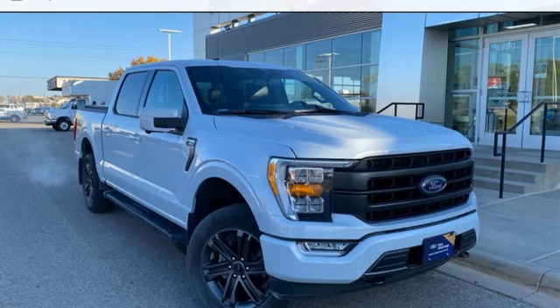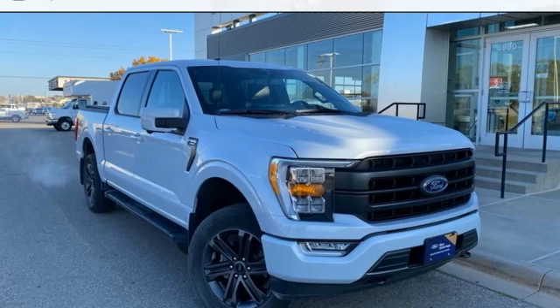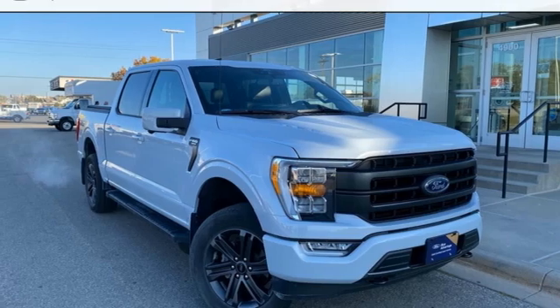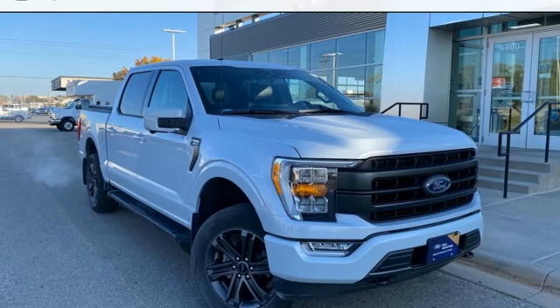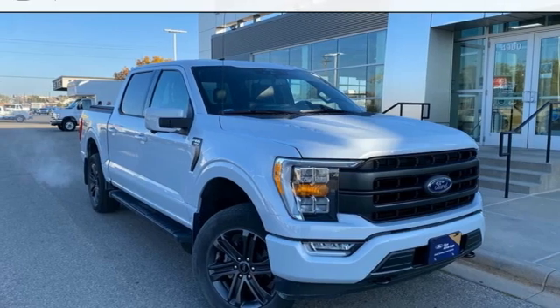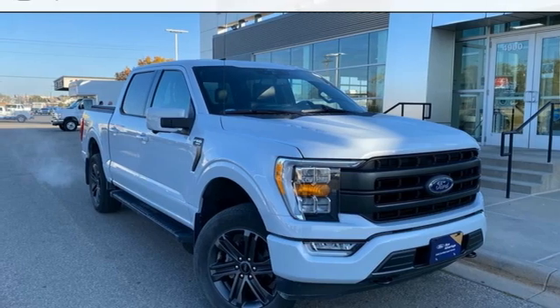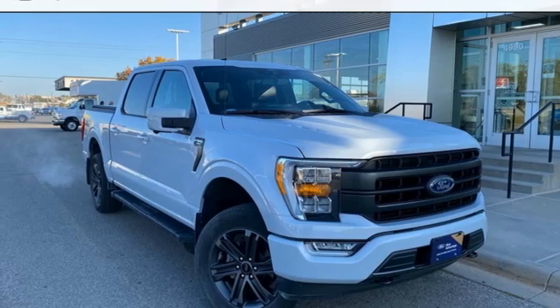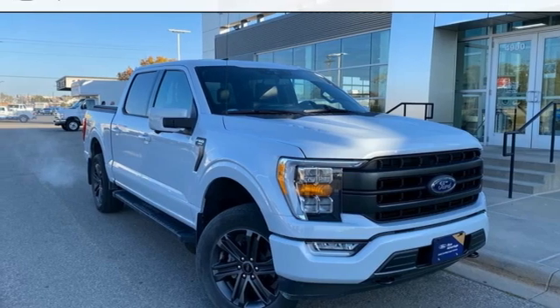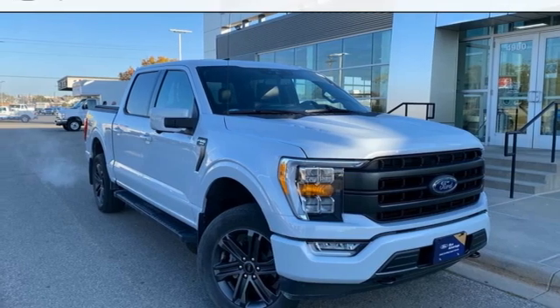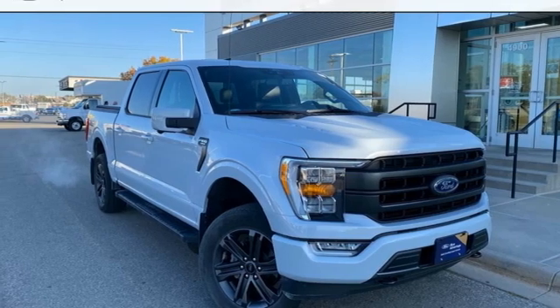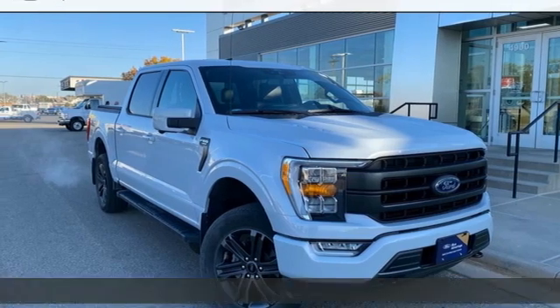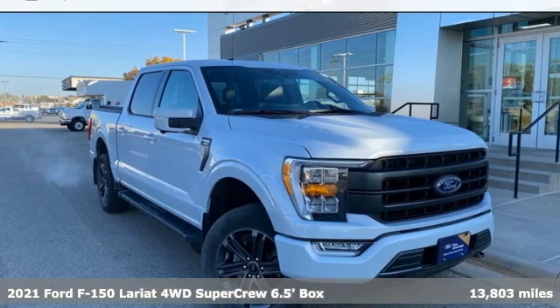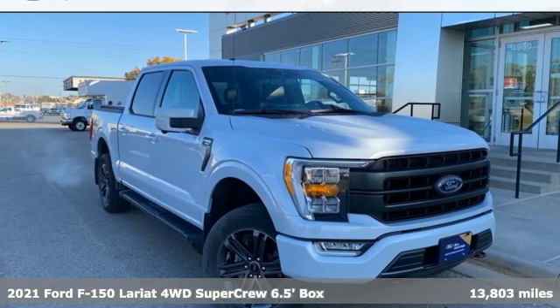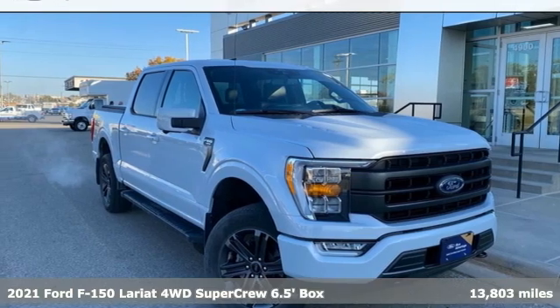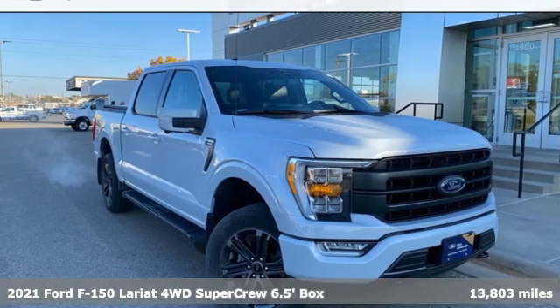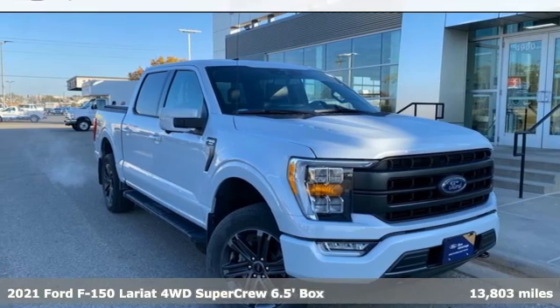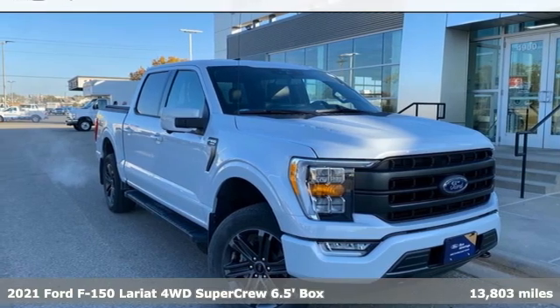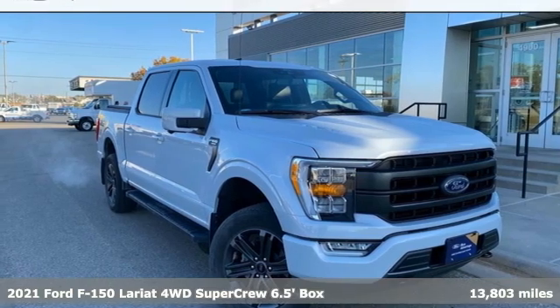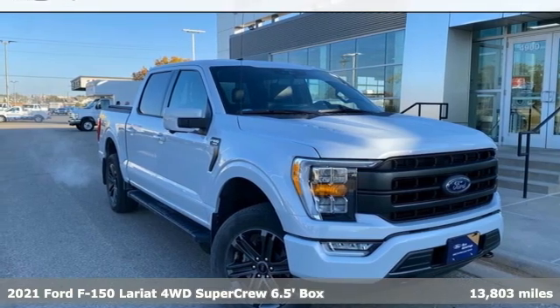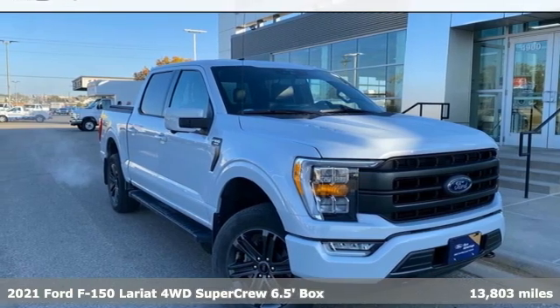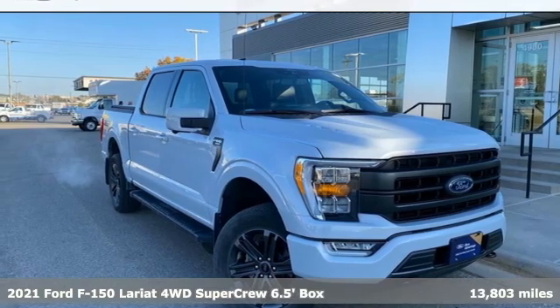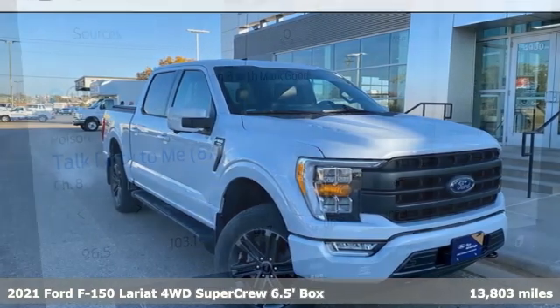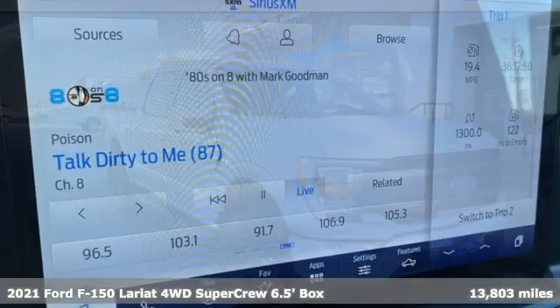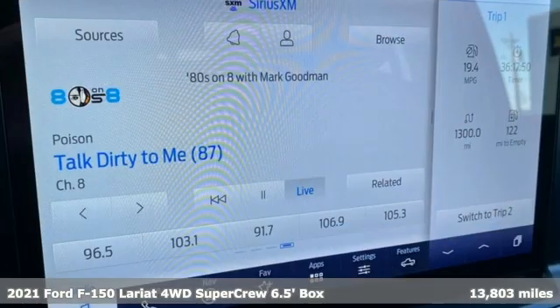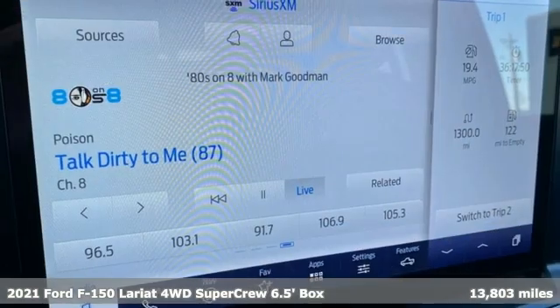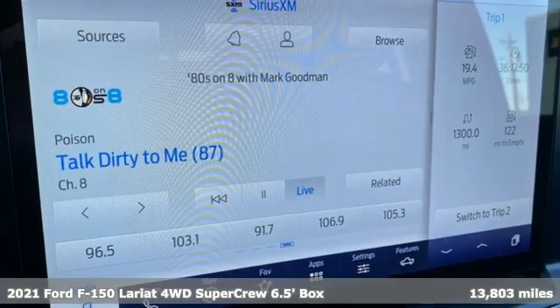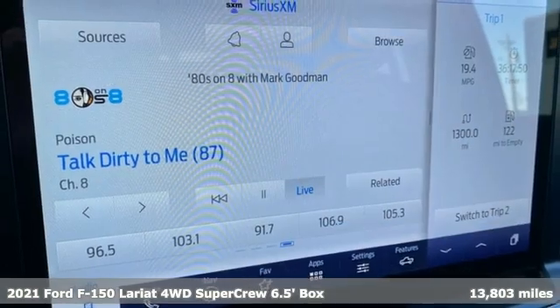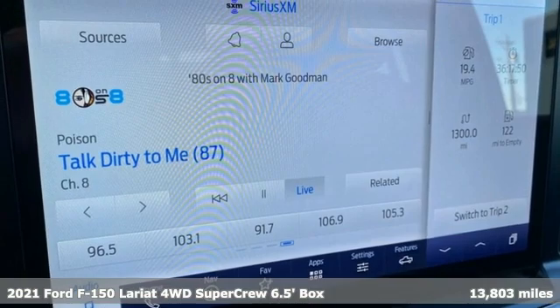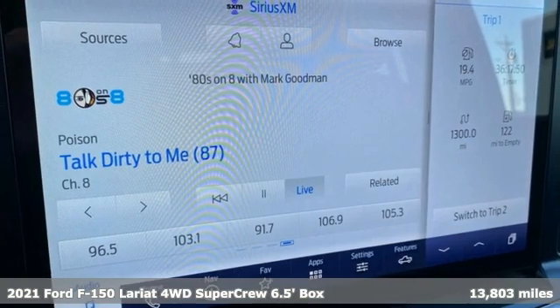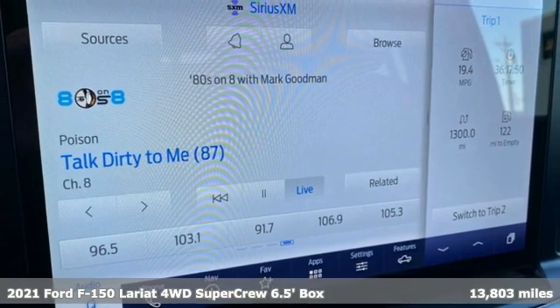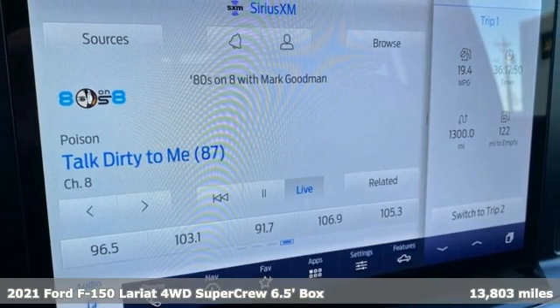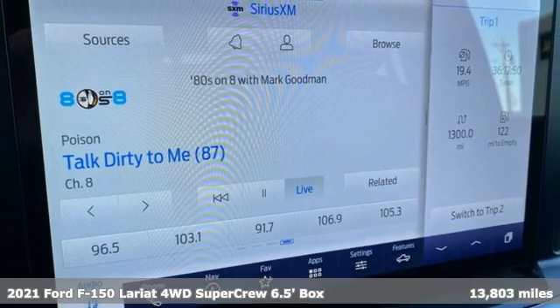Here's a 2021 Ford F-150. Ford, where tradition meets innovation.